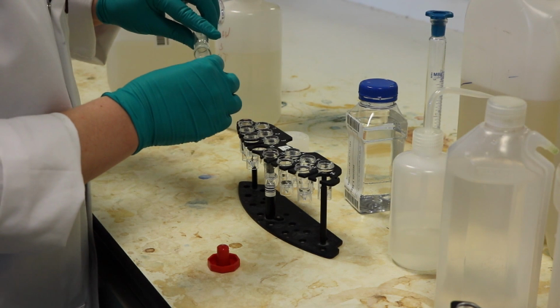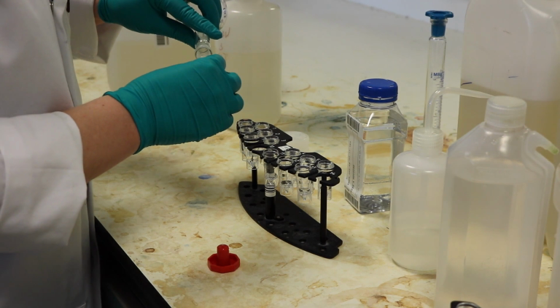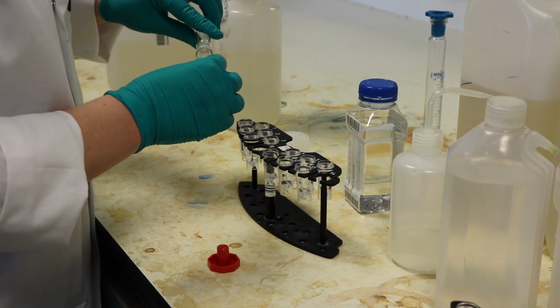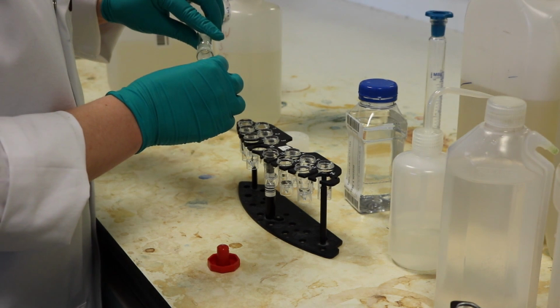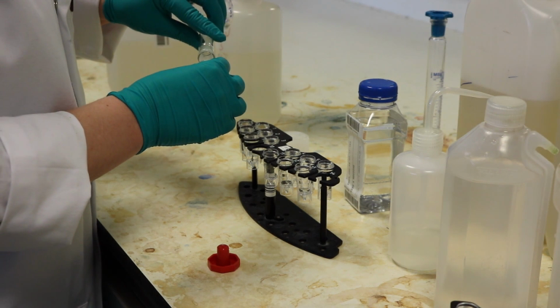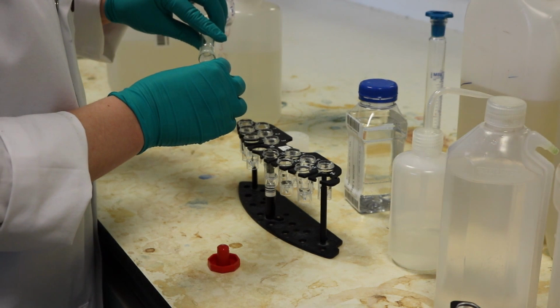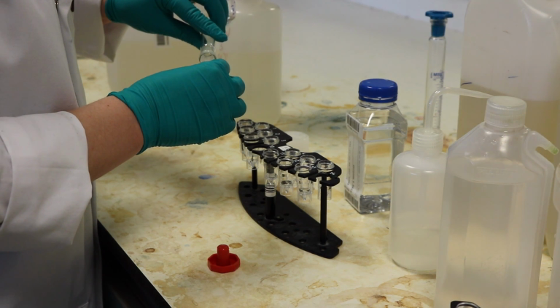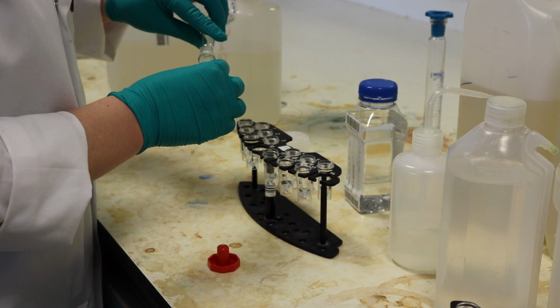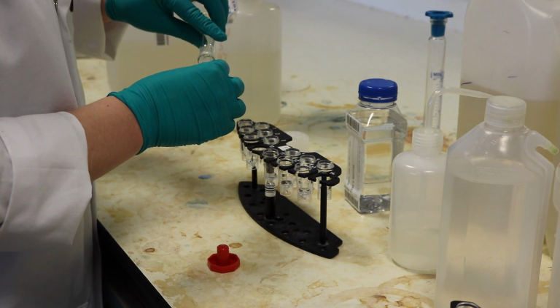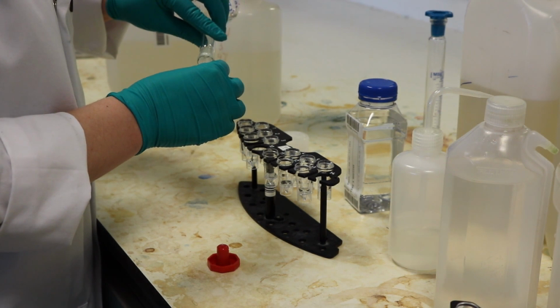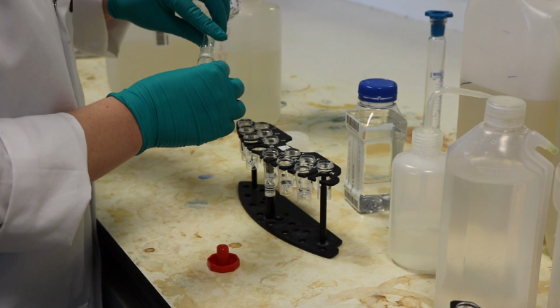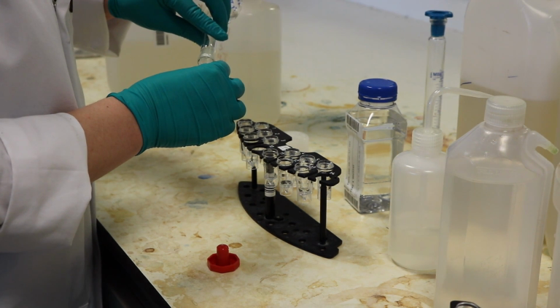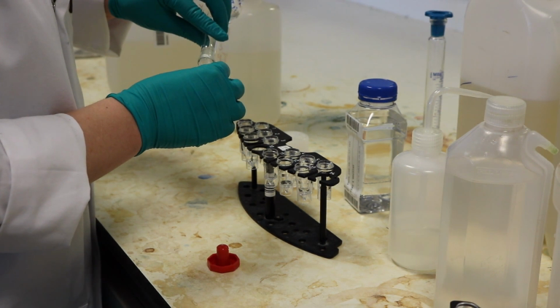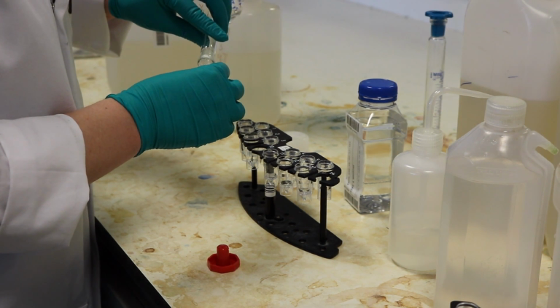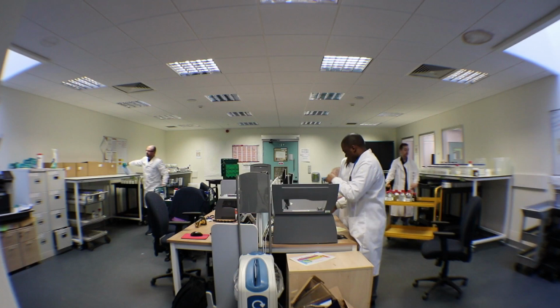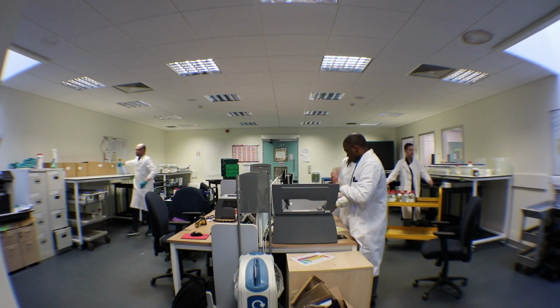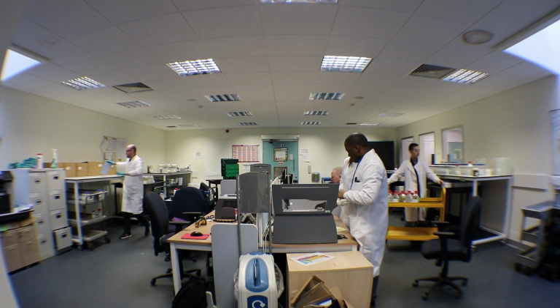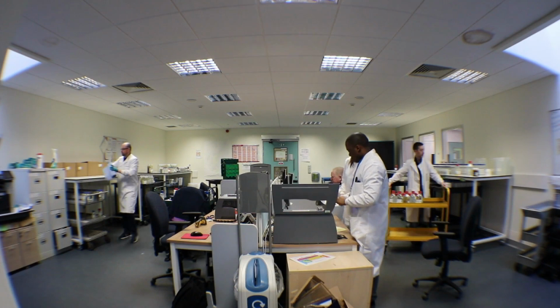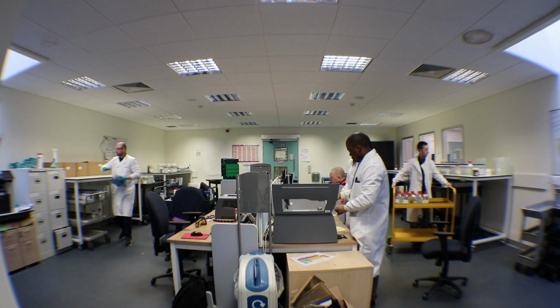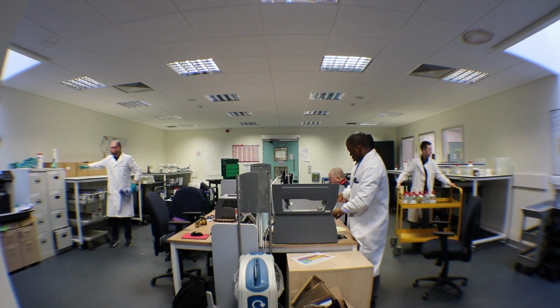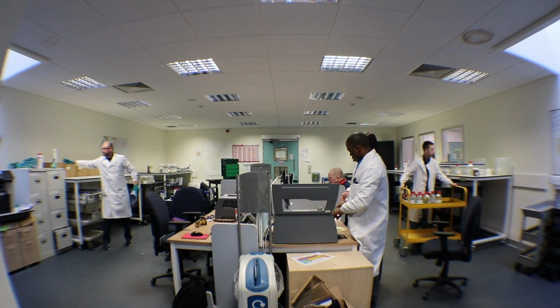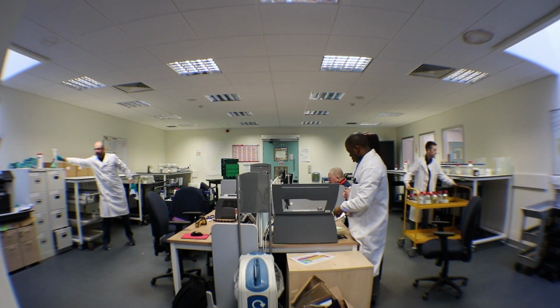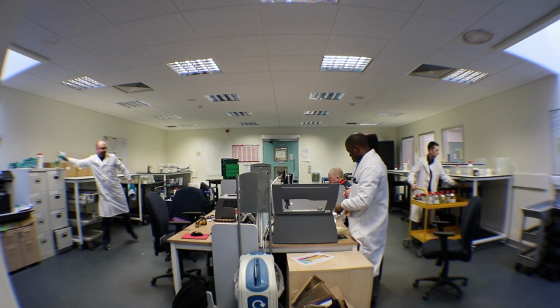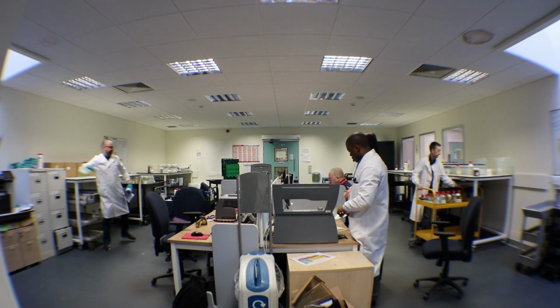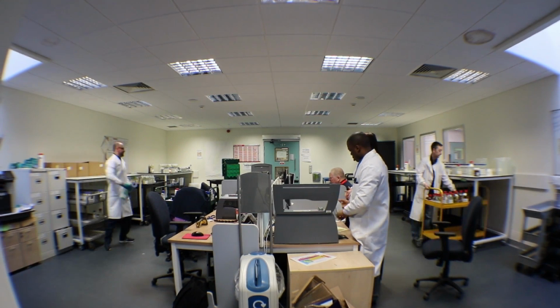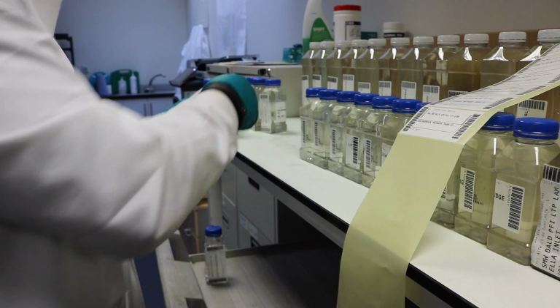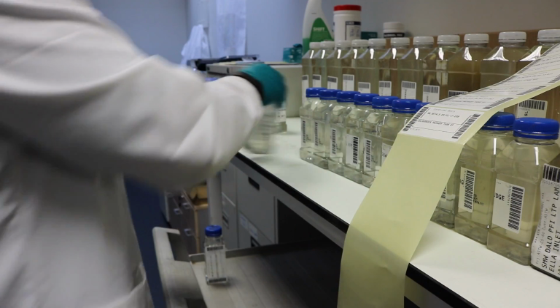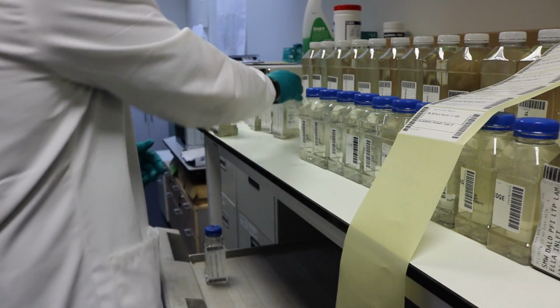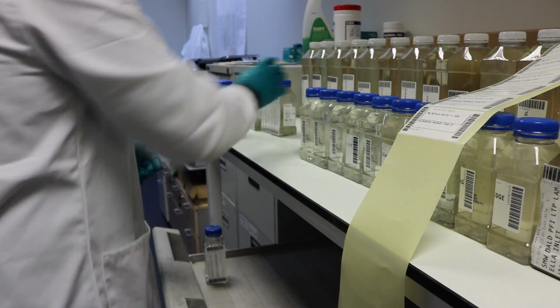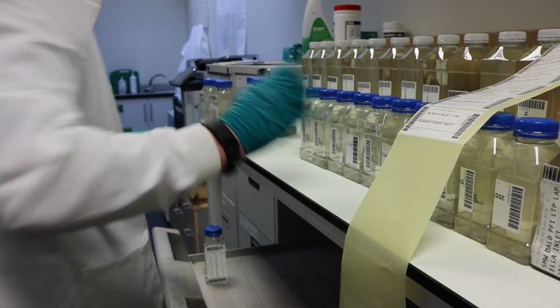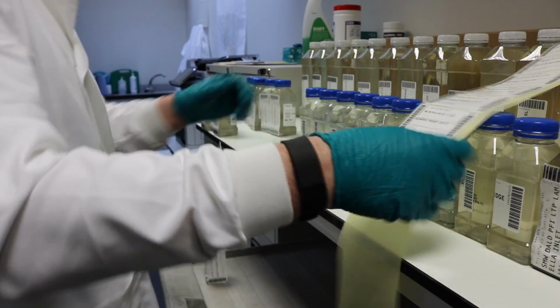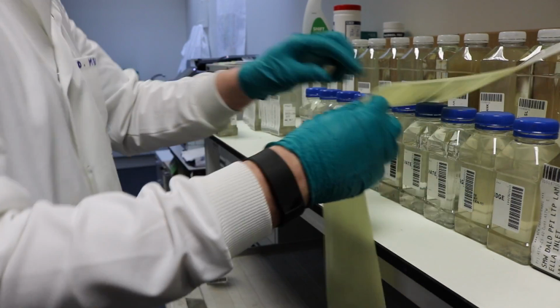Analyzing your water samples requires a team of around 320 water samplers, scientists and support staff.